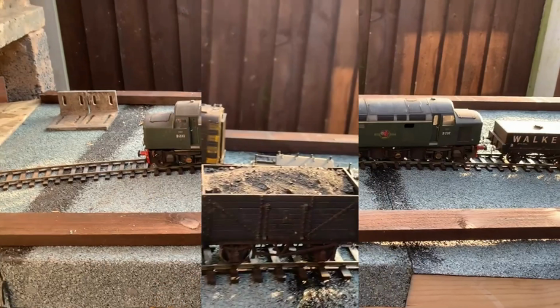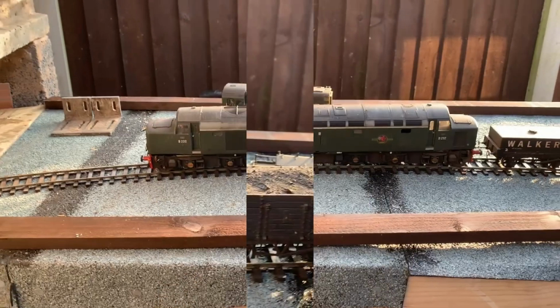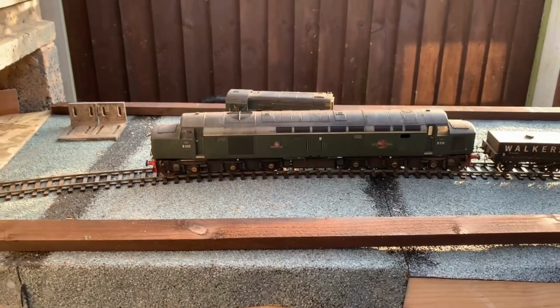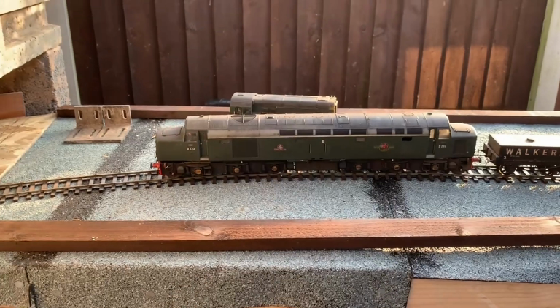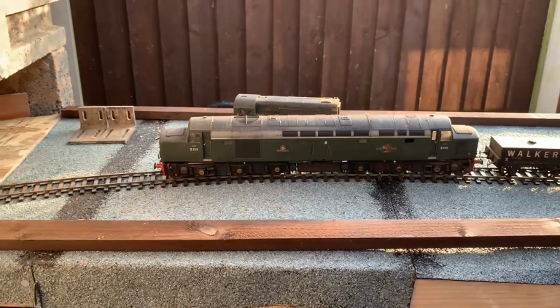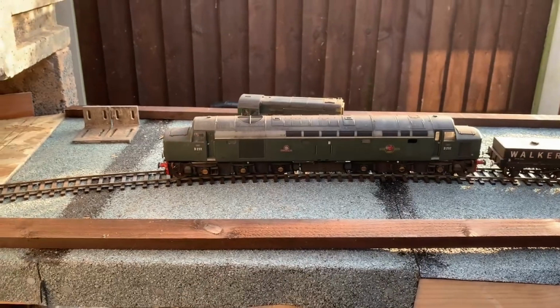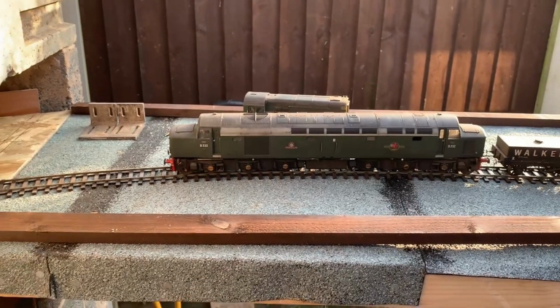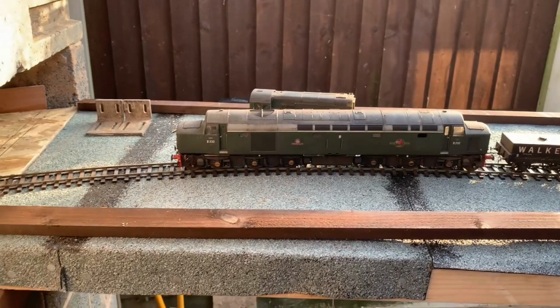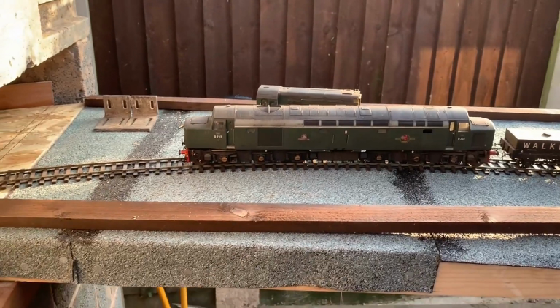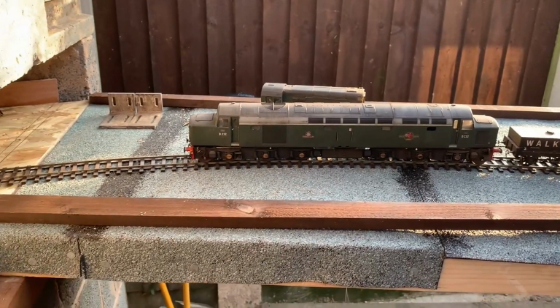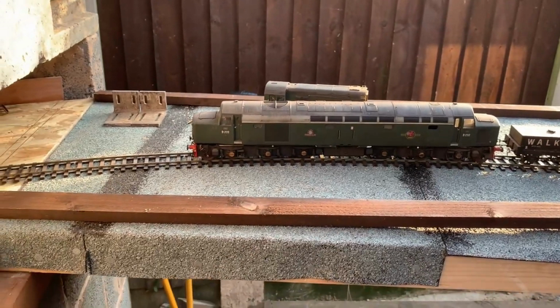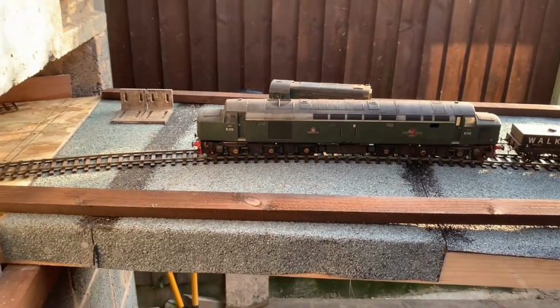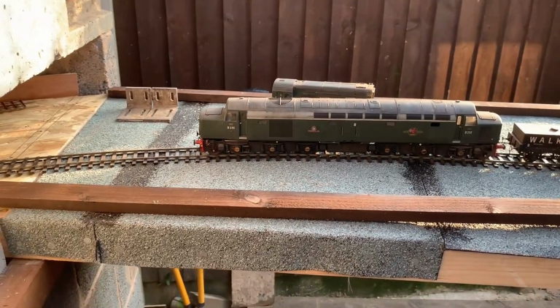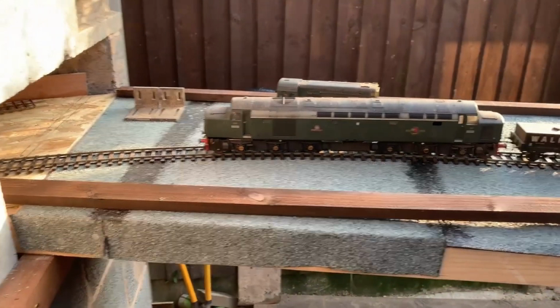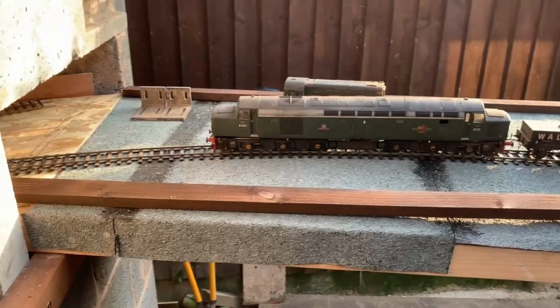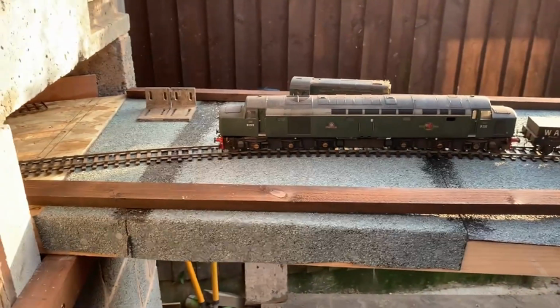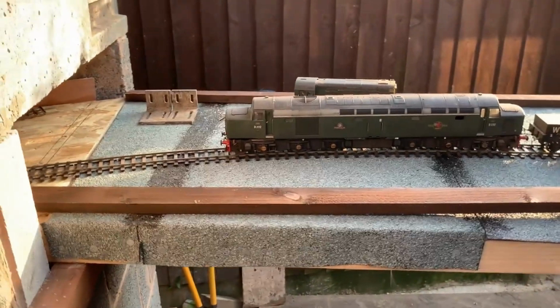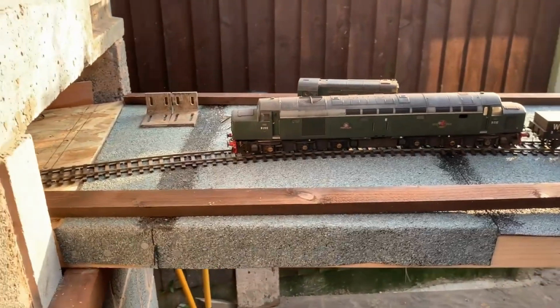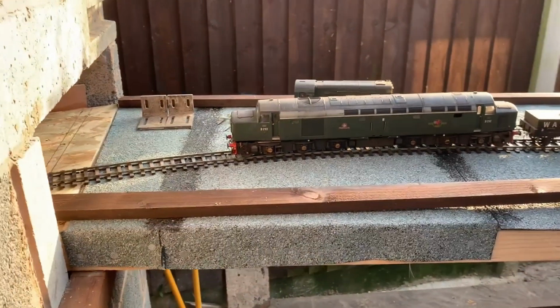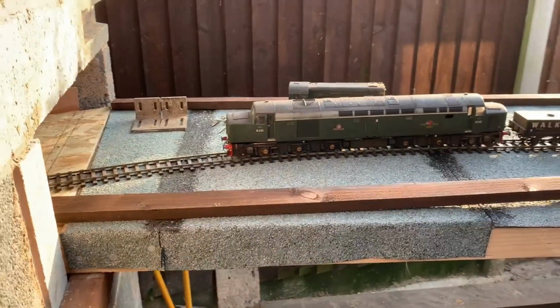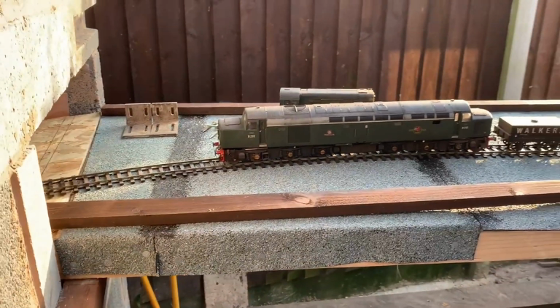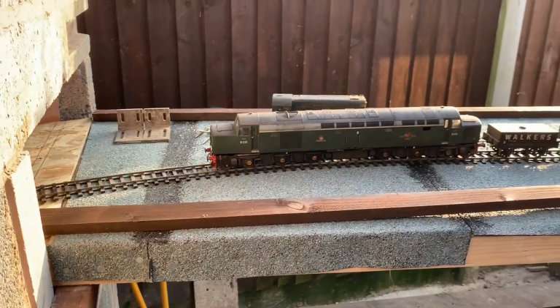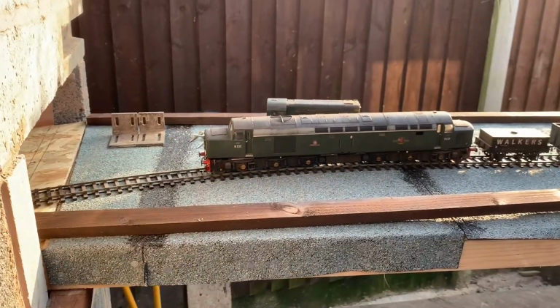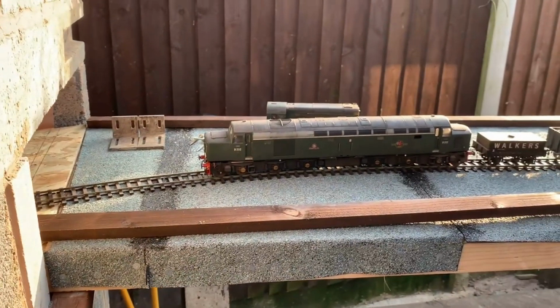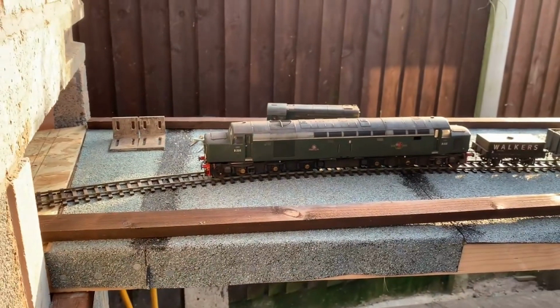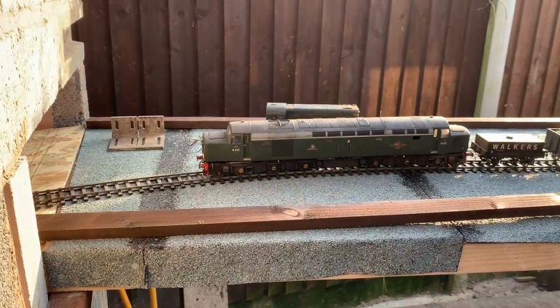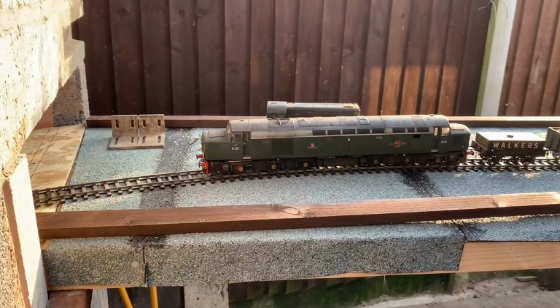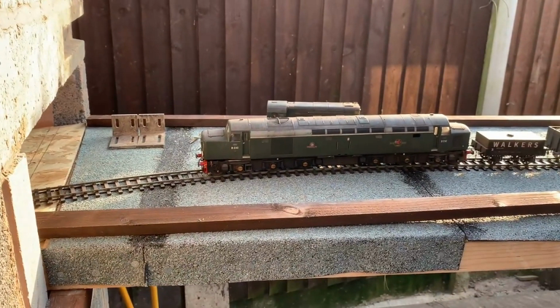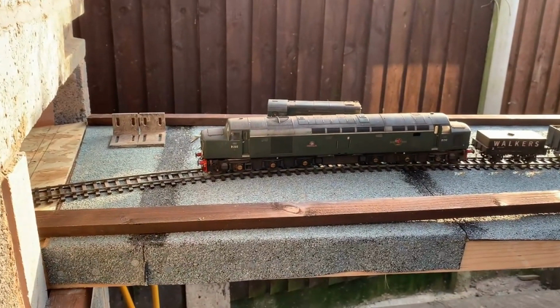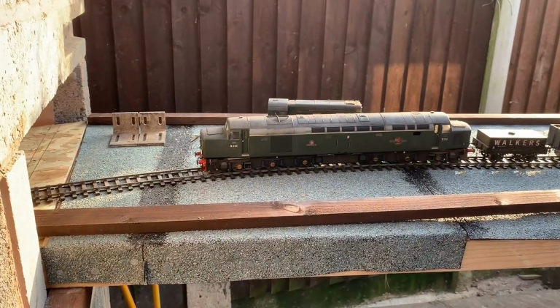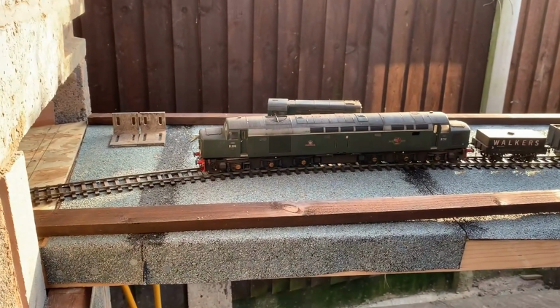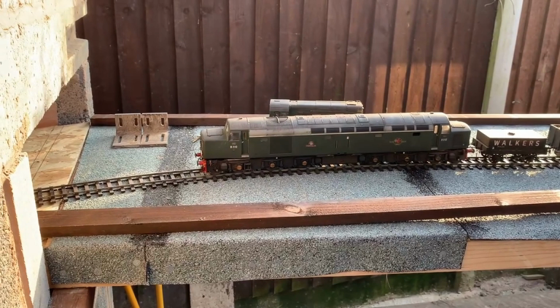My big guns are out now - Class 40. Of course the Class 40 has no problem.